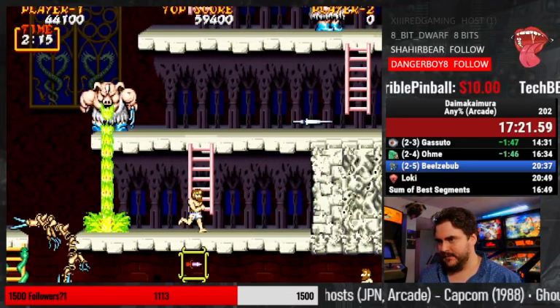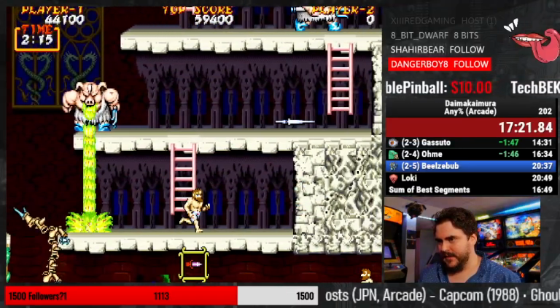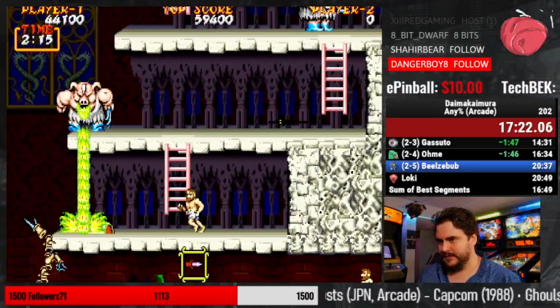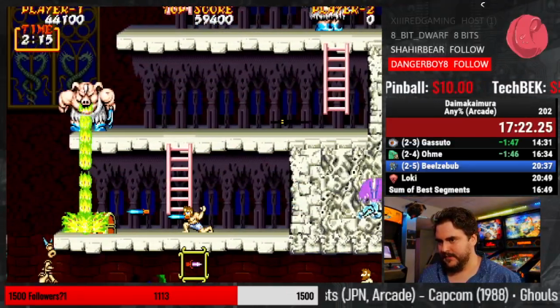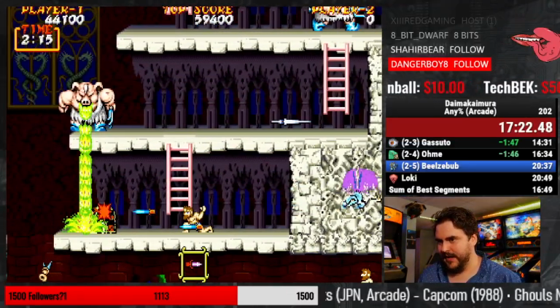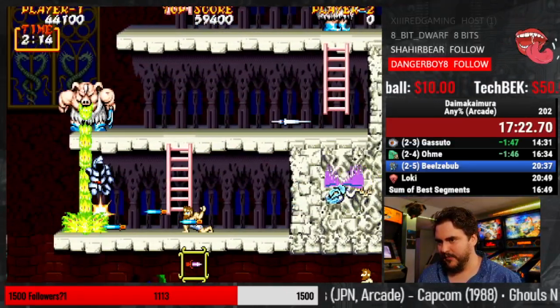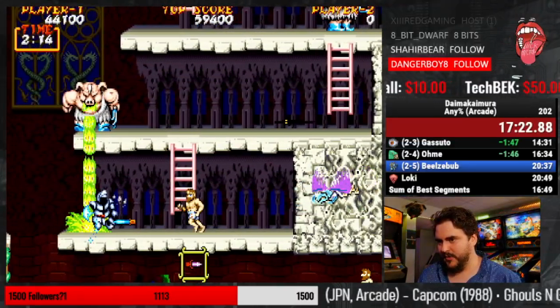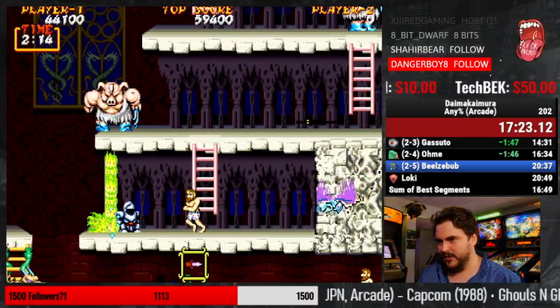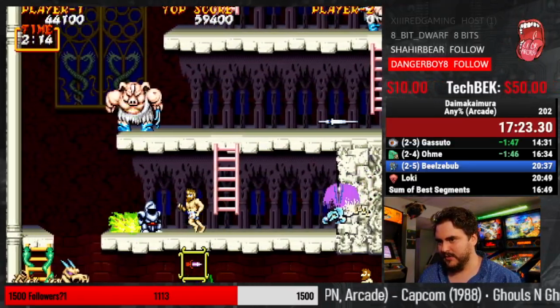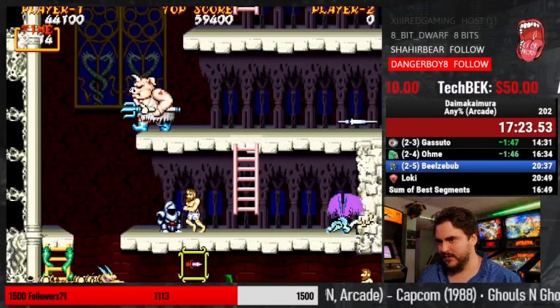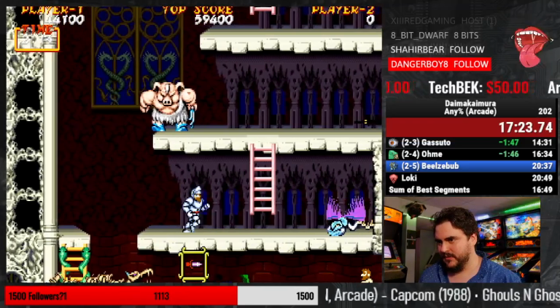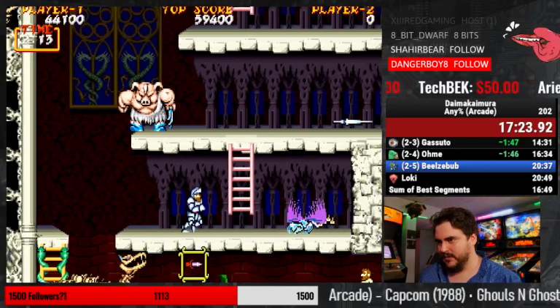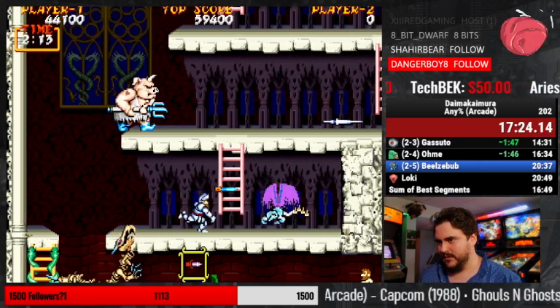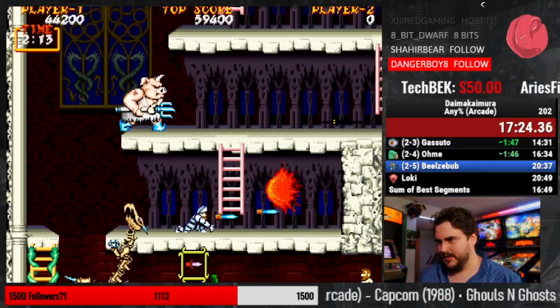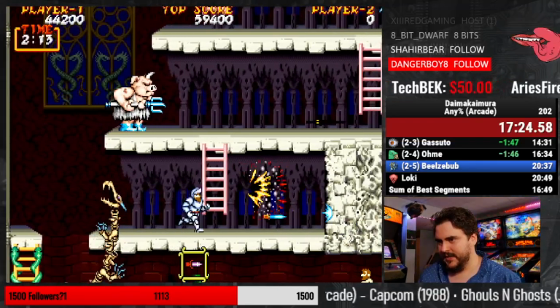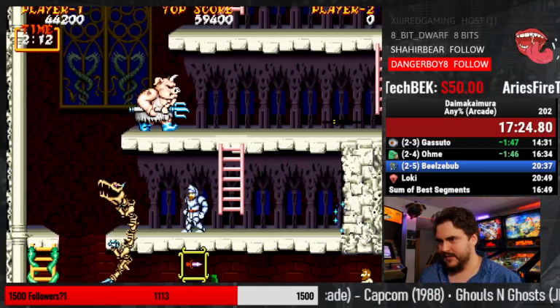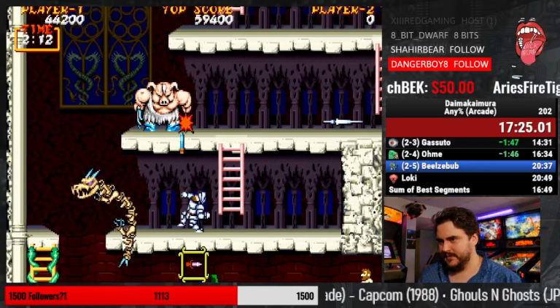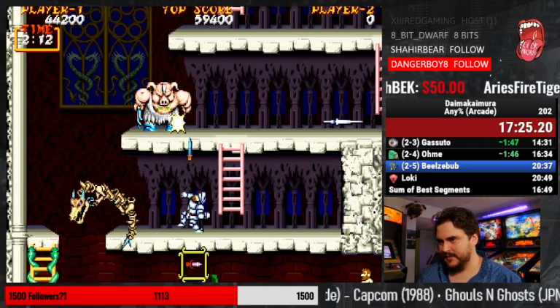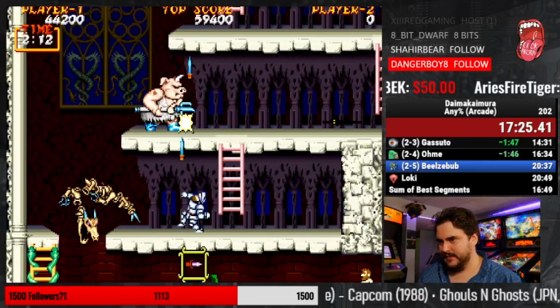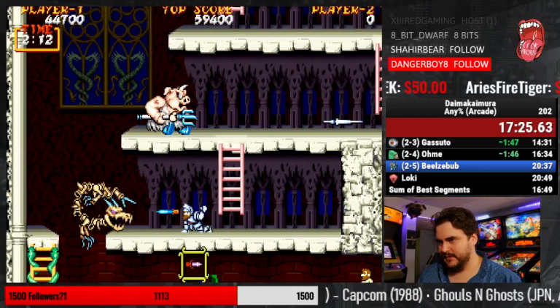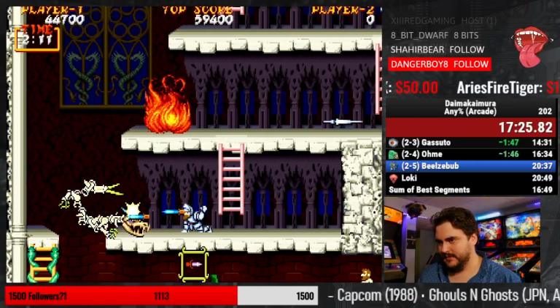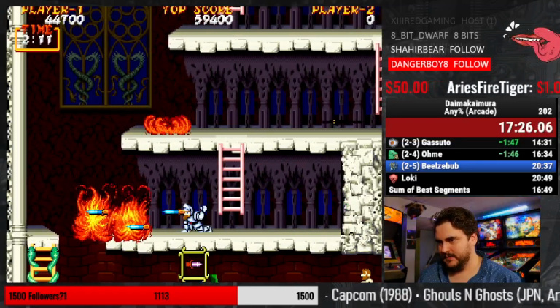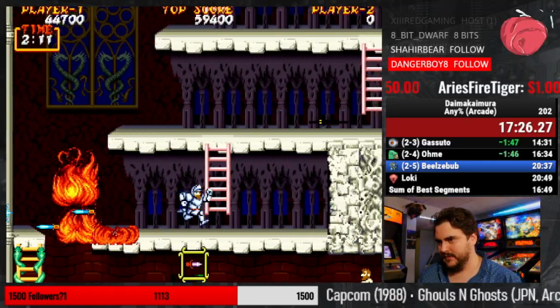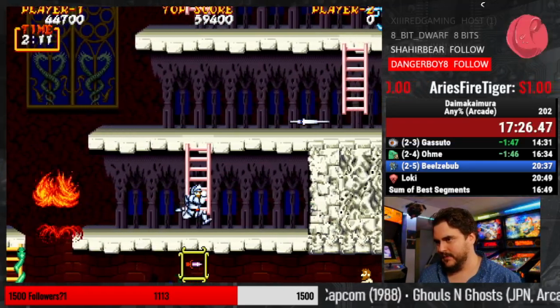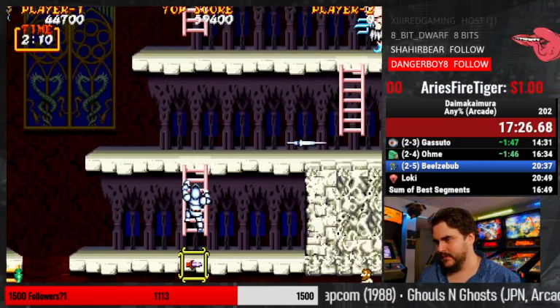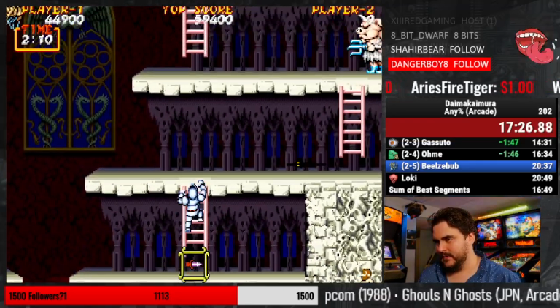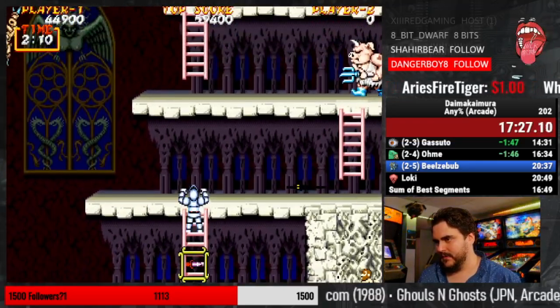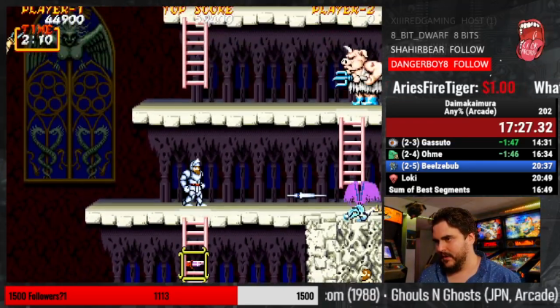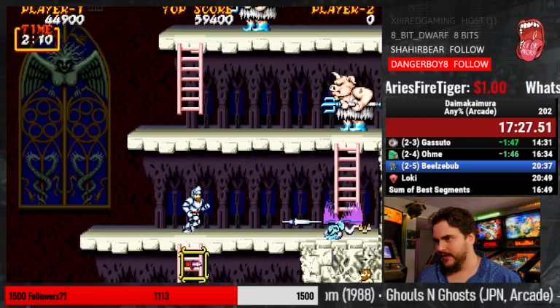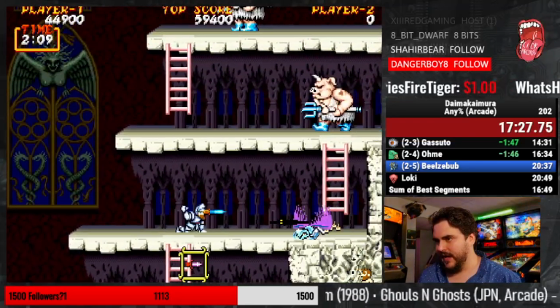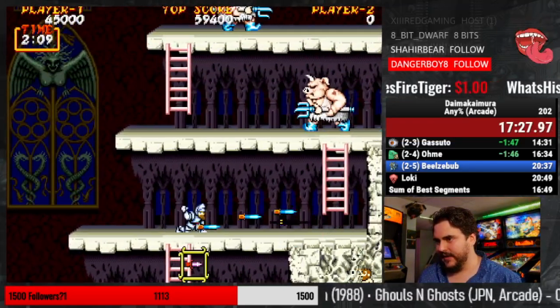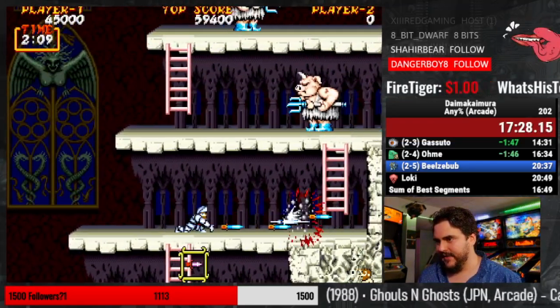Okay, backup armor — I'll take it. Alright, I do not want to get that weapon. We've got to jump it.